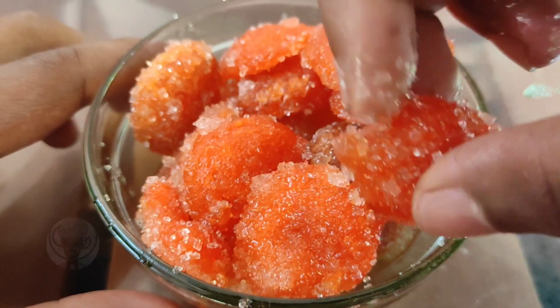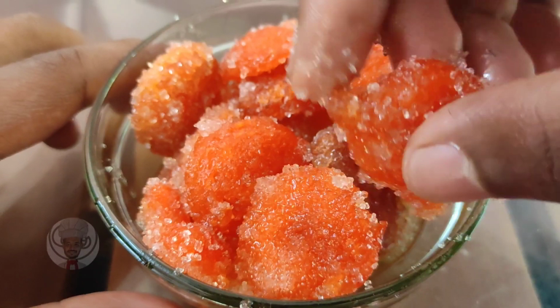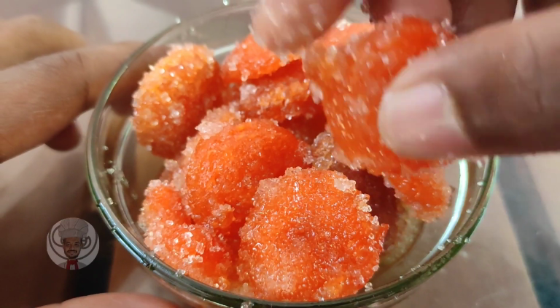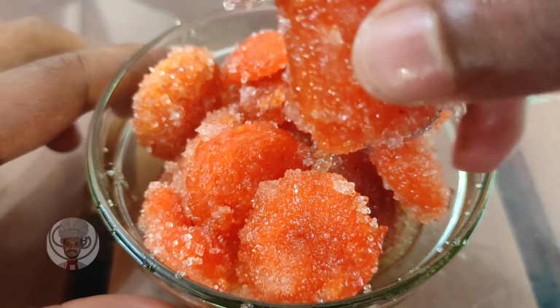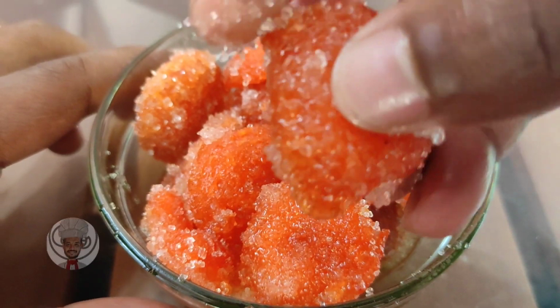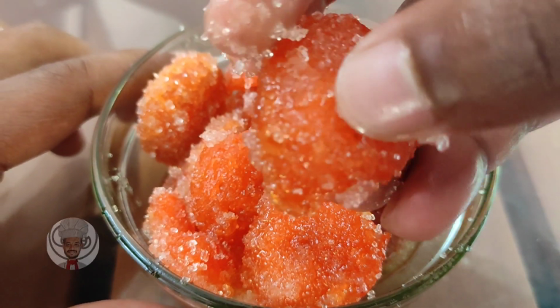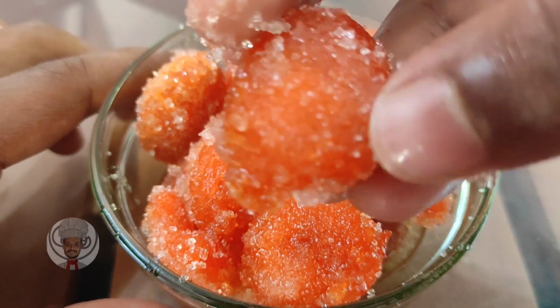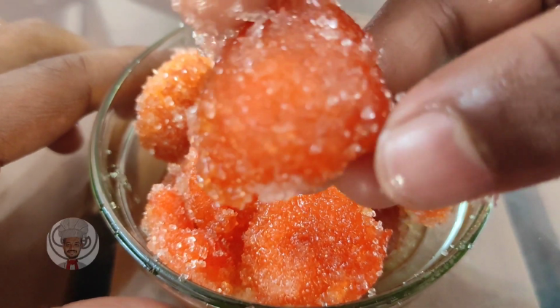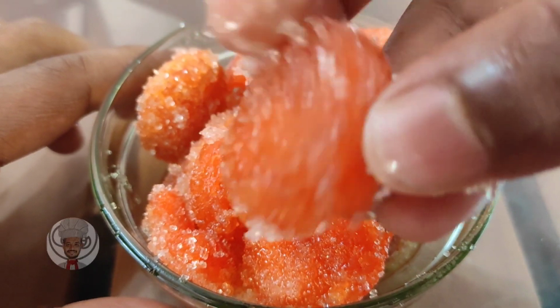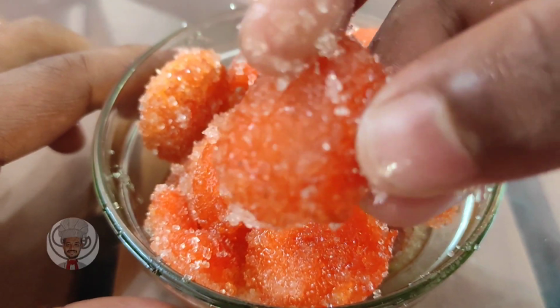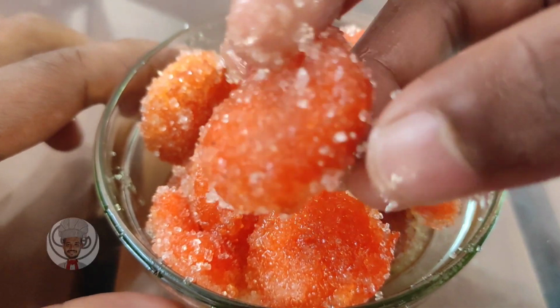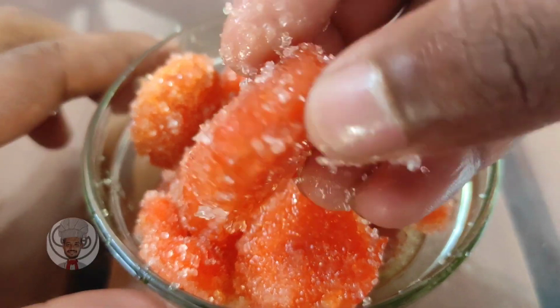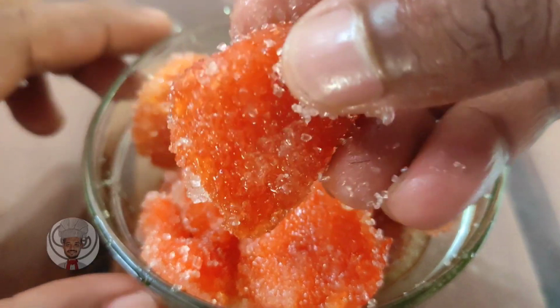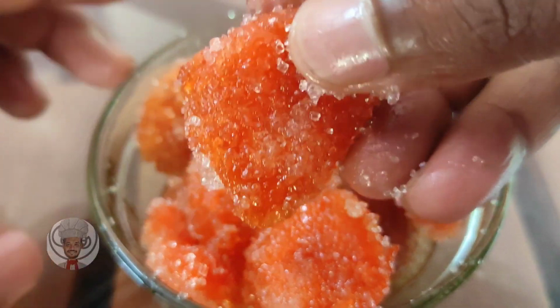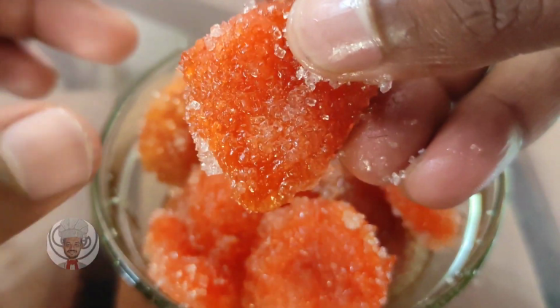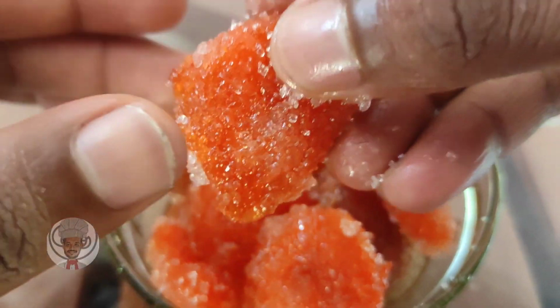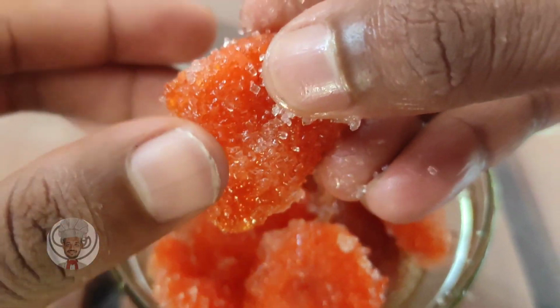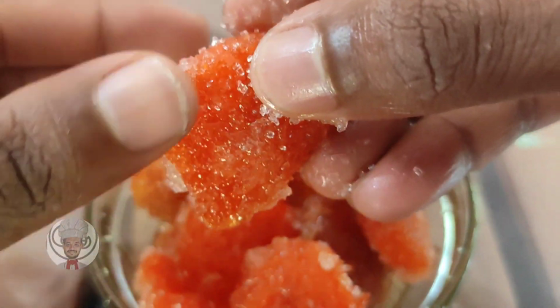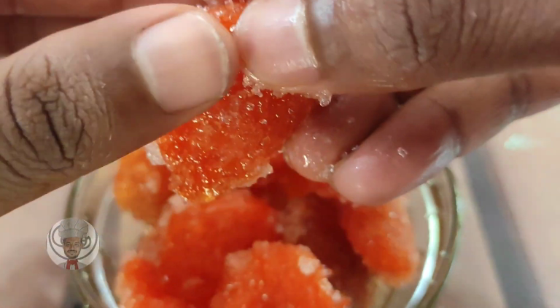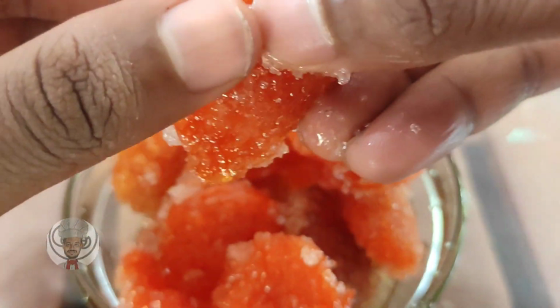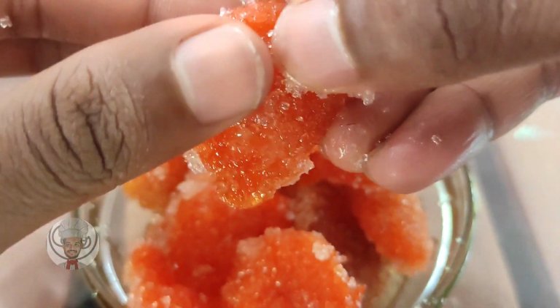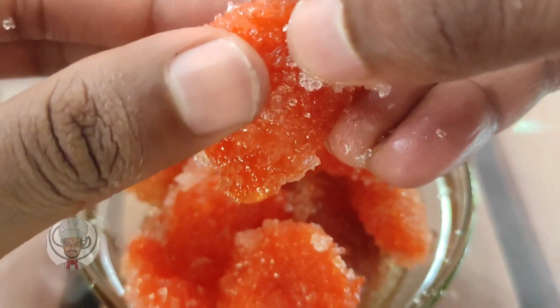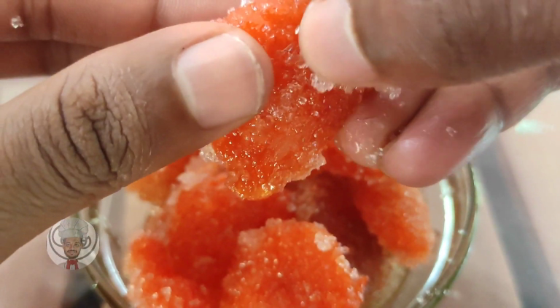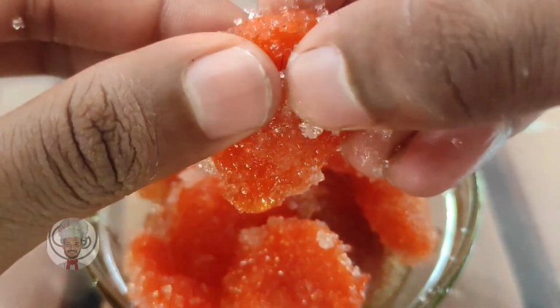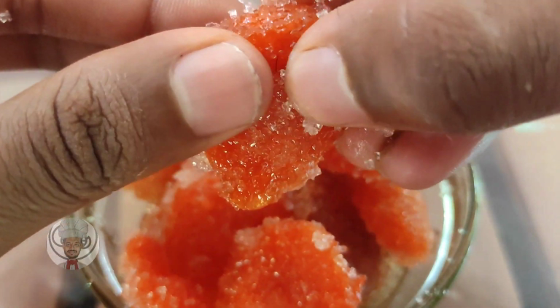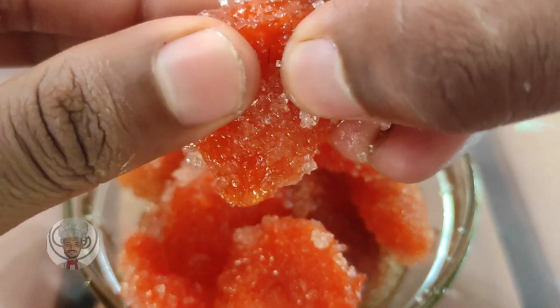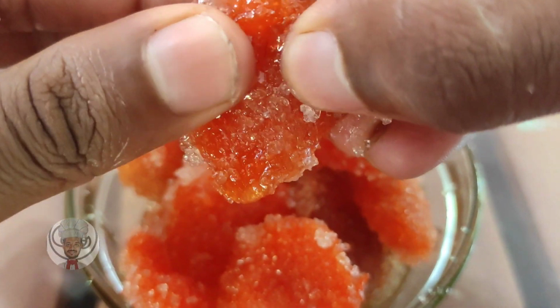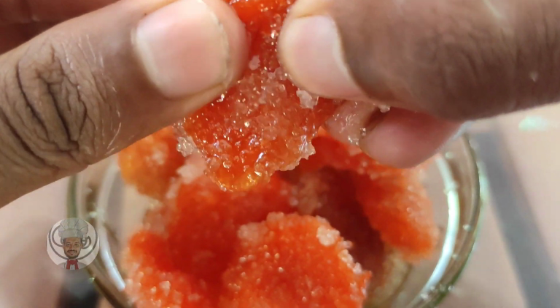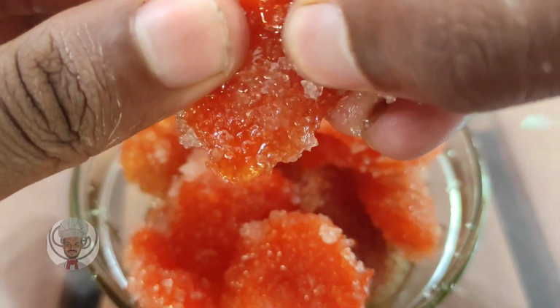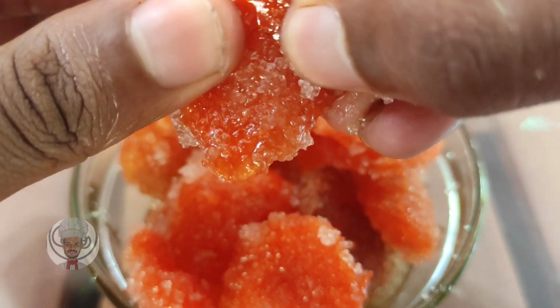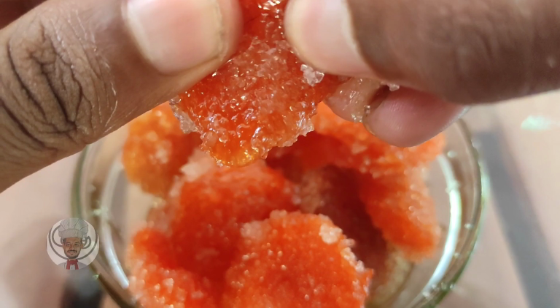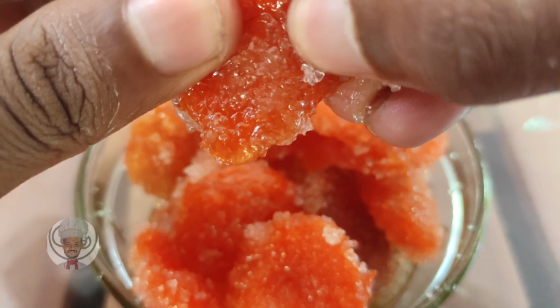Hello guys! This is the episode of Cookie Bro. I'm going to show you a very tasty food.